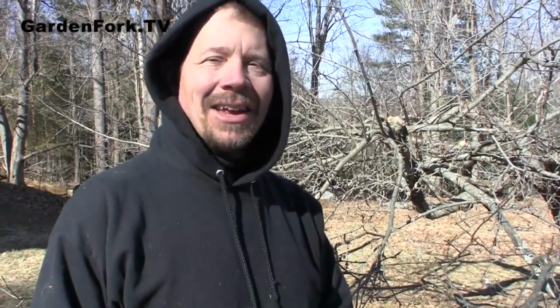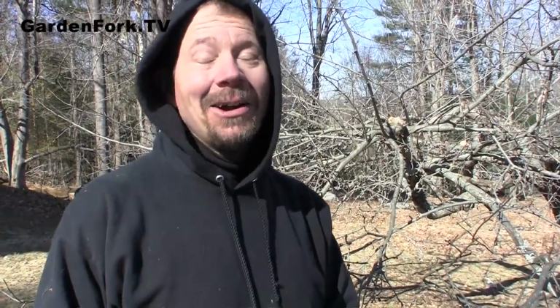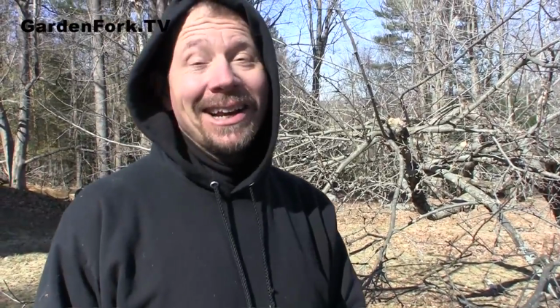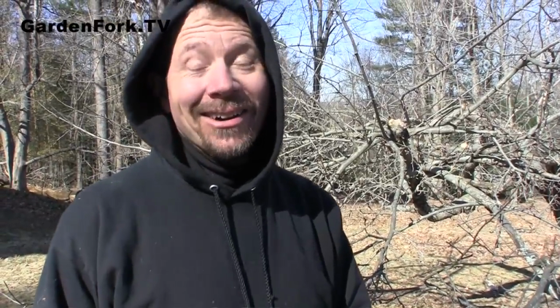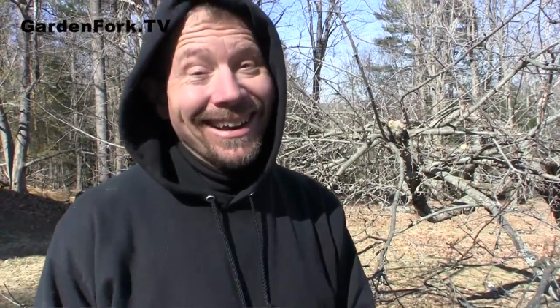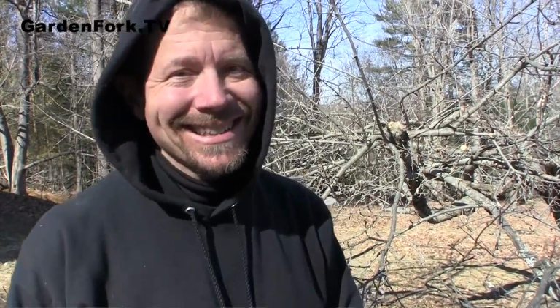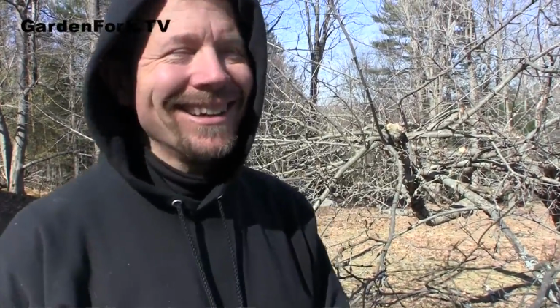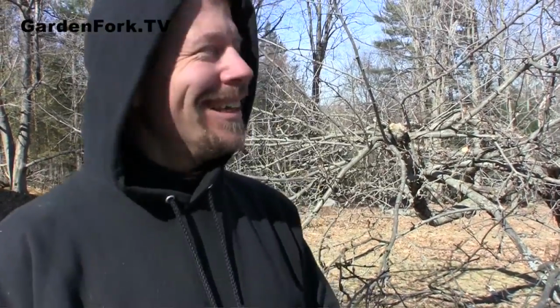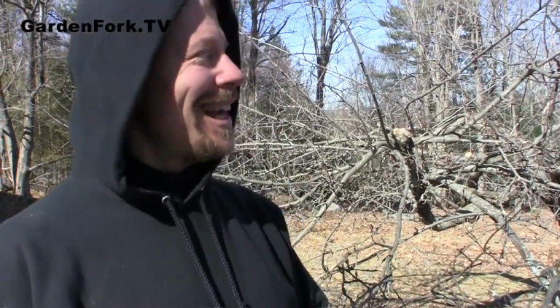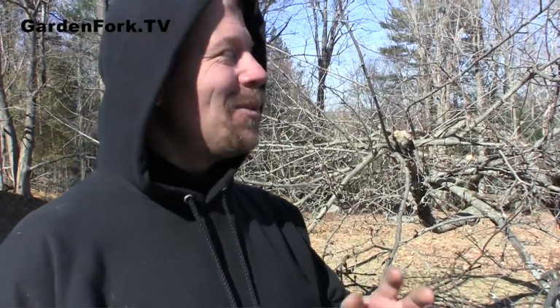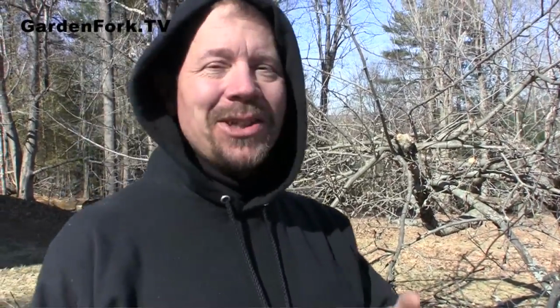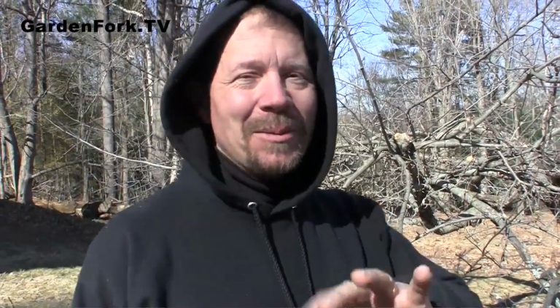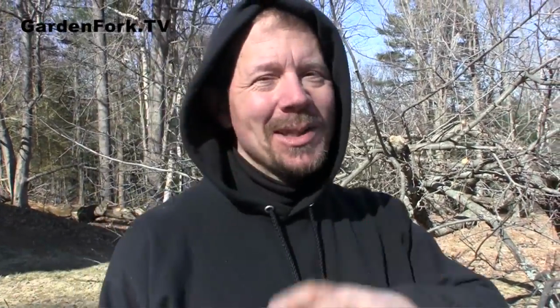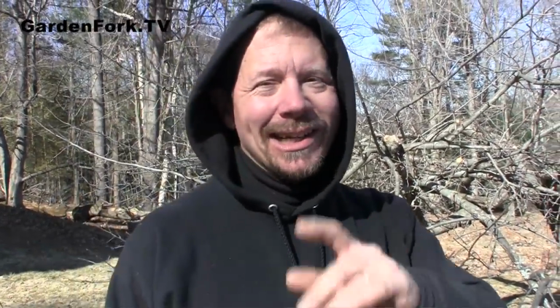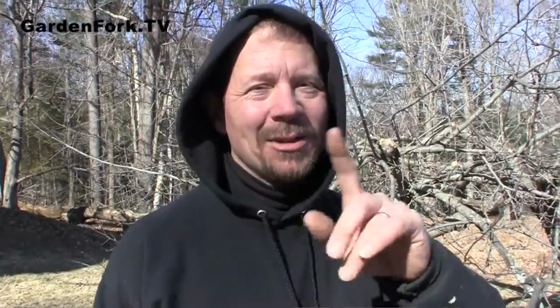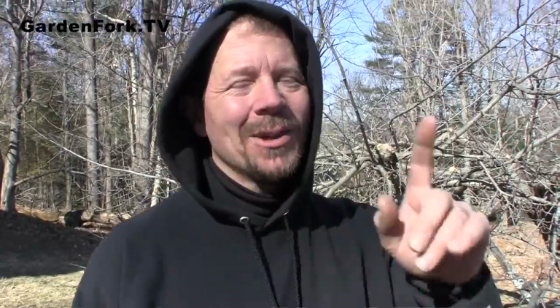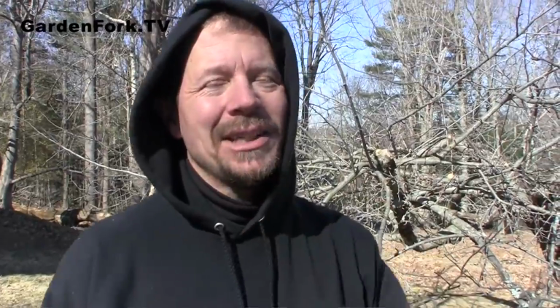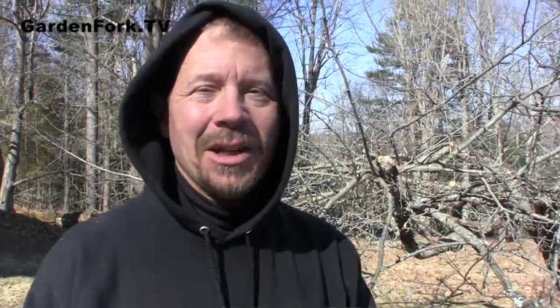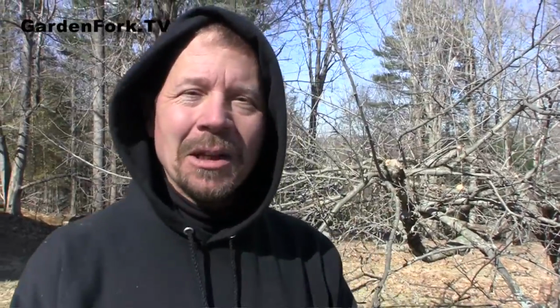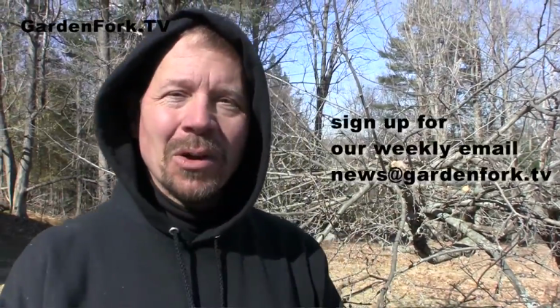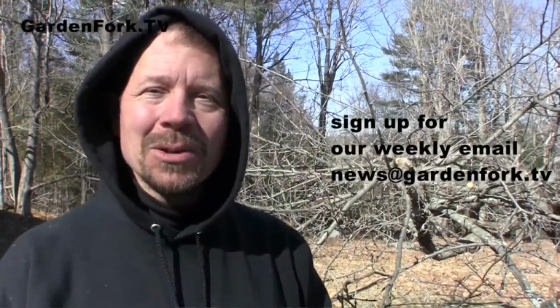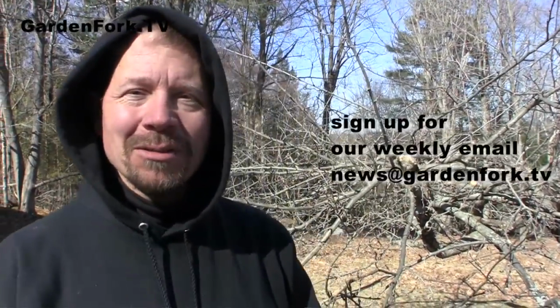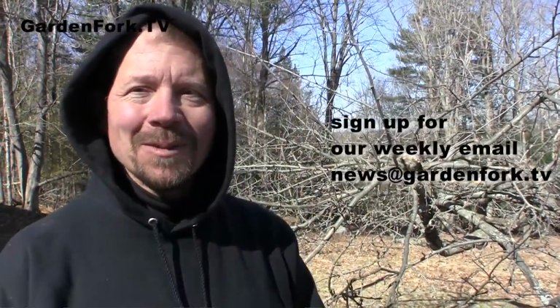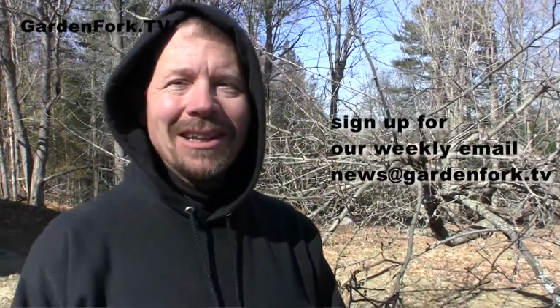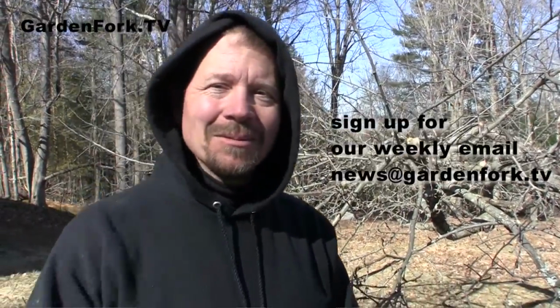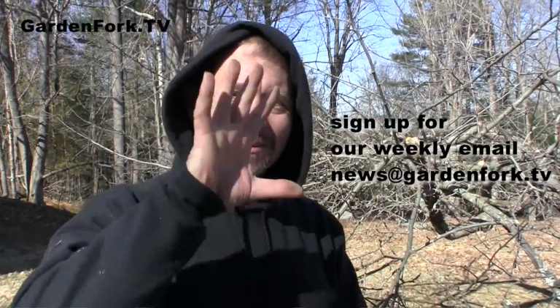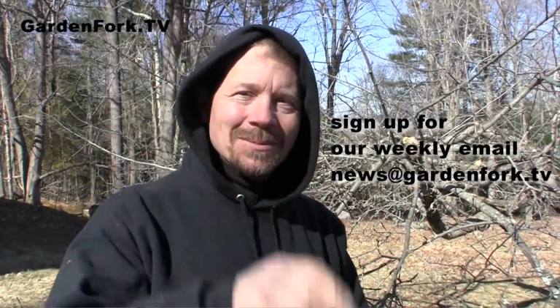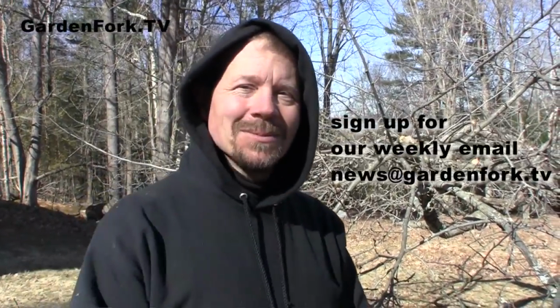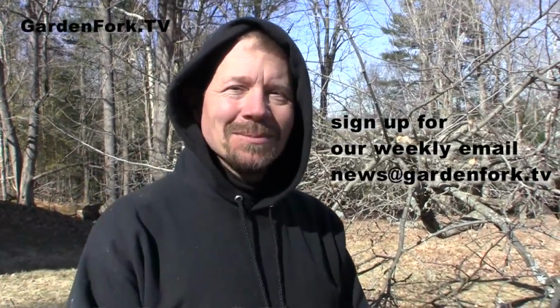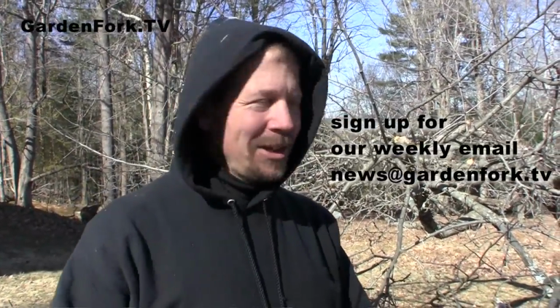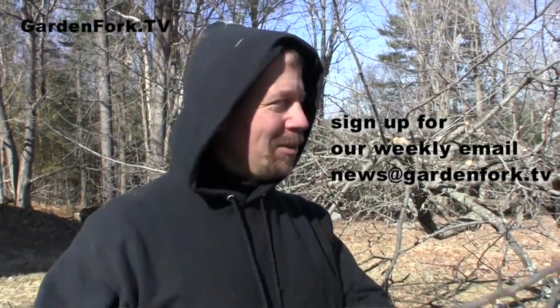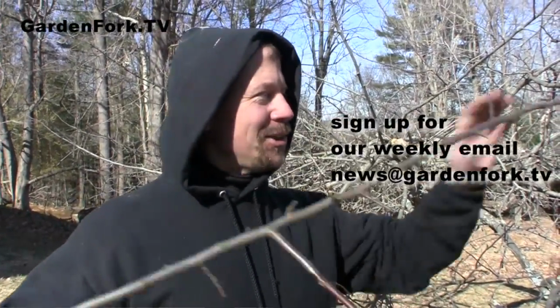All right, thanks for watching. Come to our site, GardenFork.tv, for more cool stuff. Bend the branches!